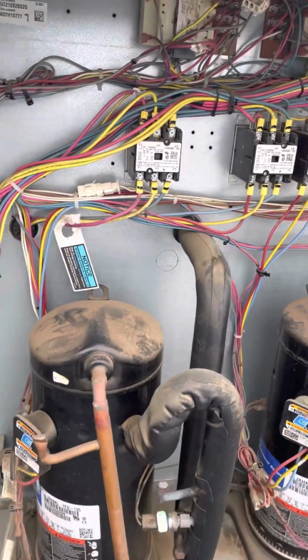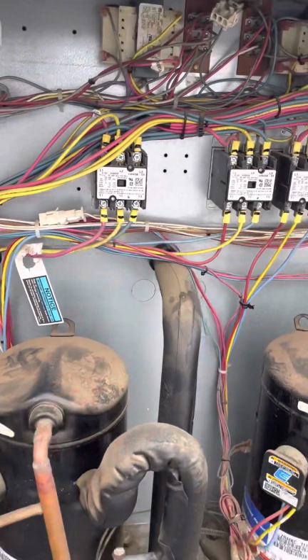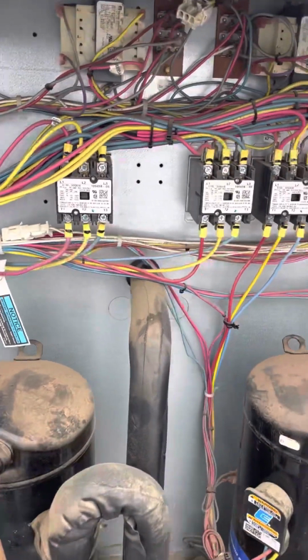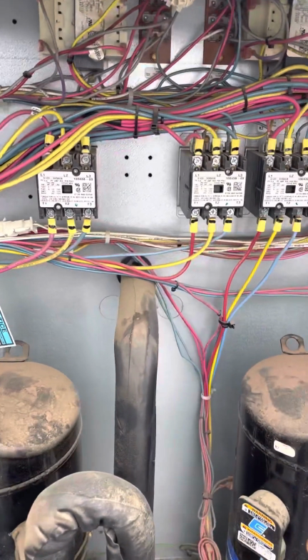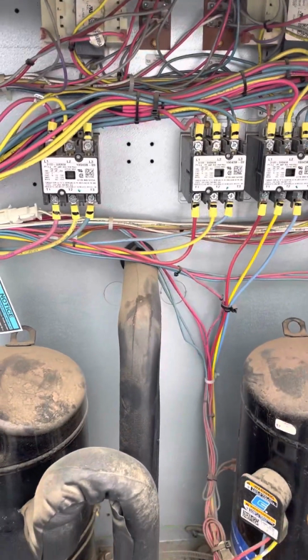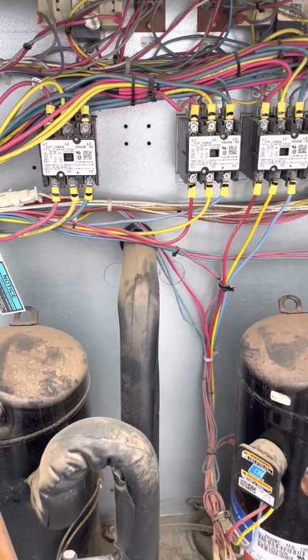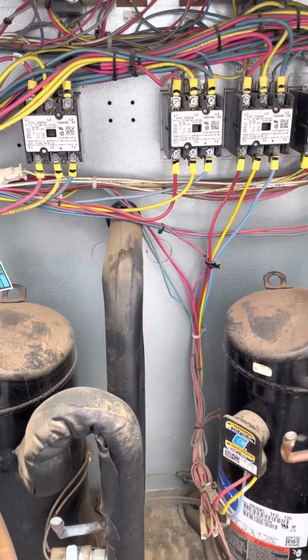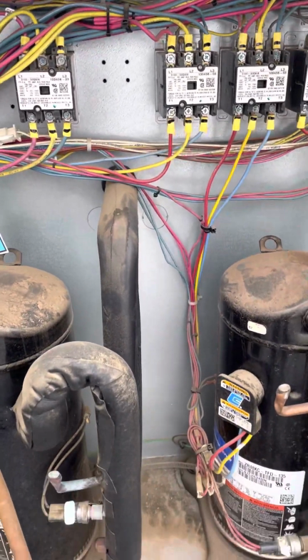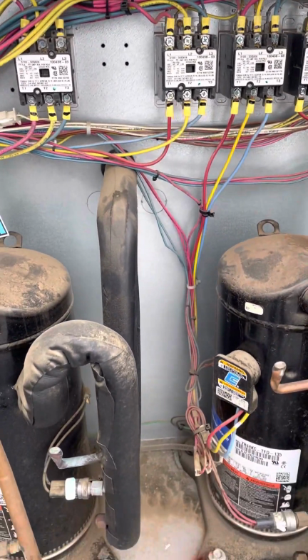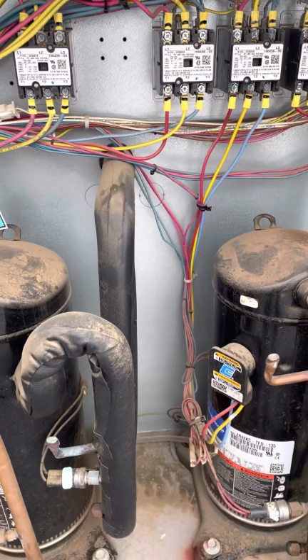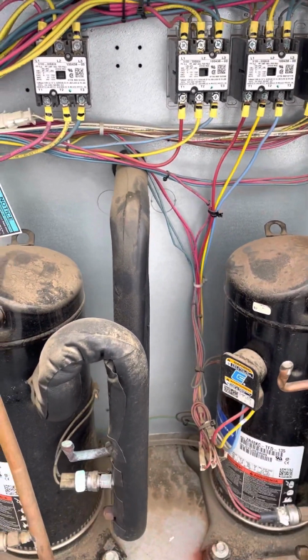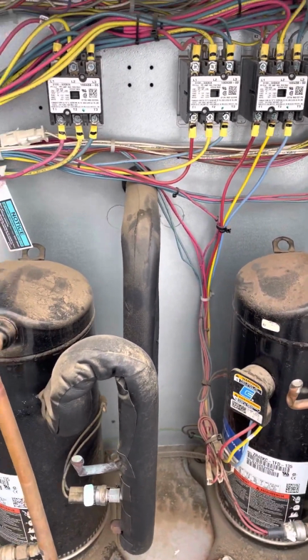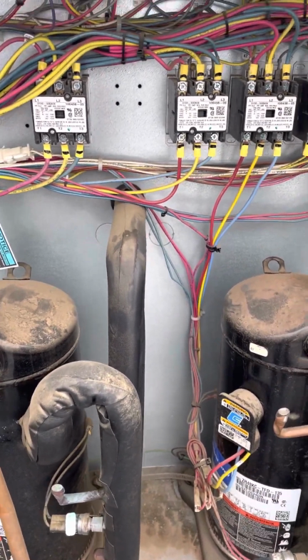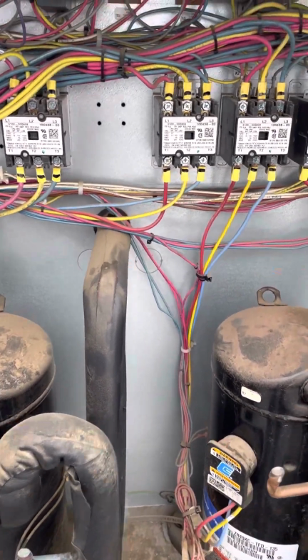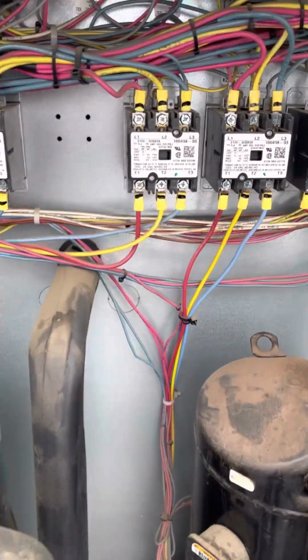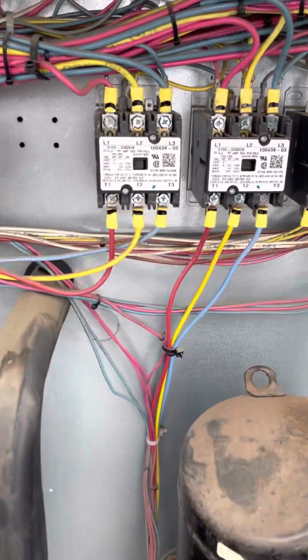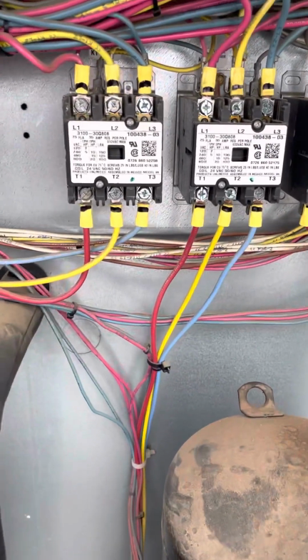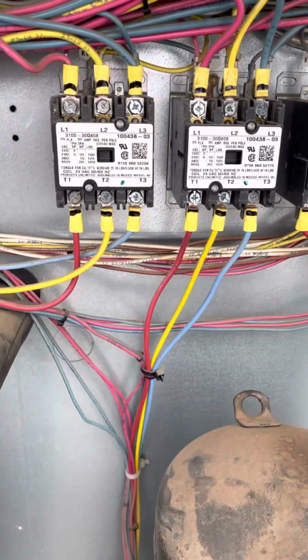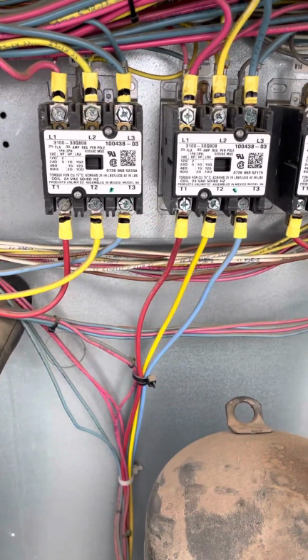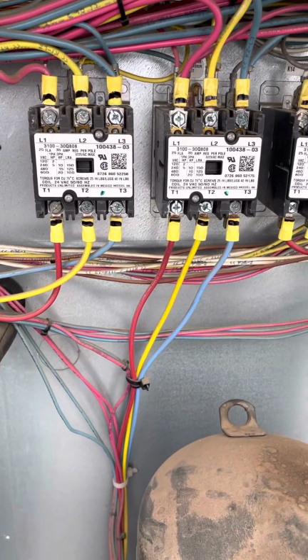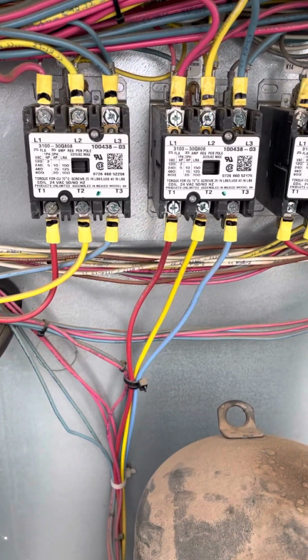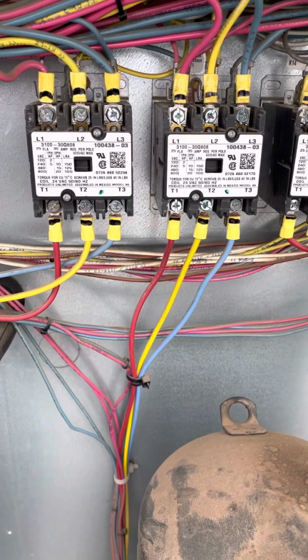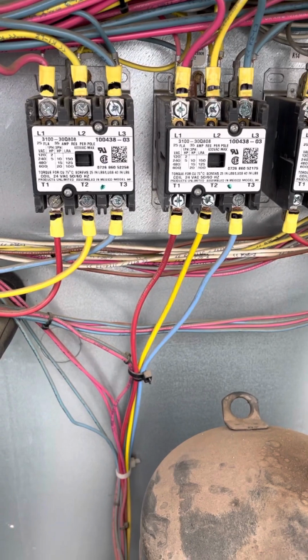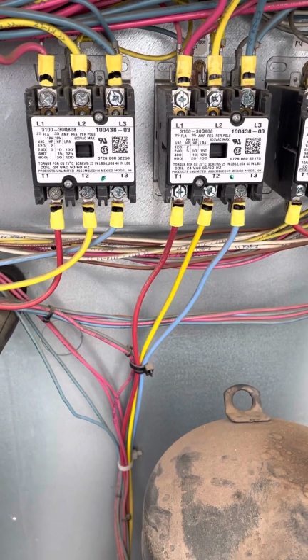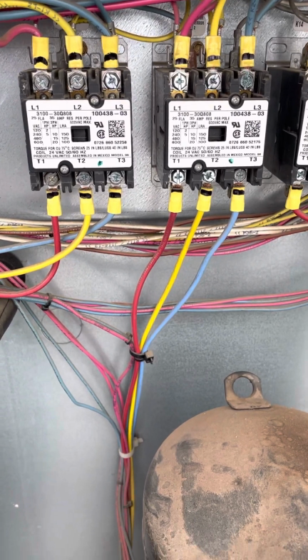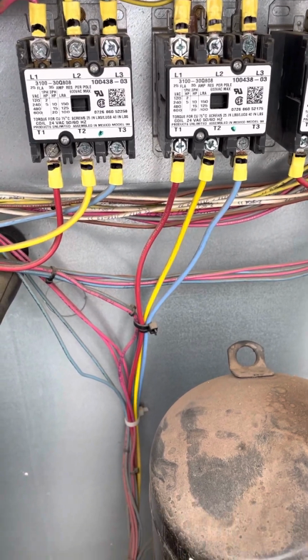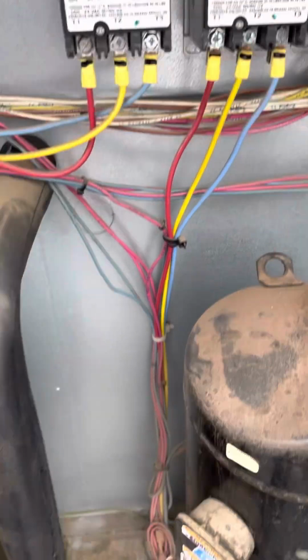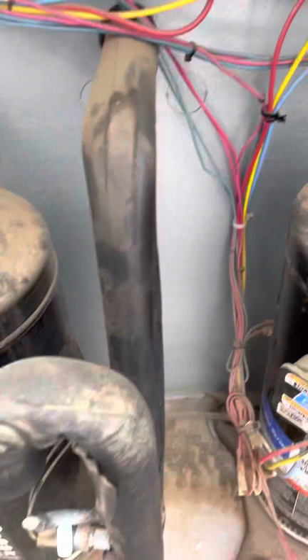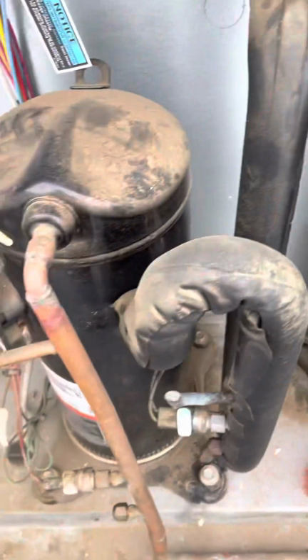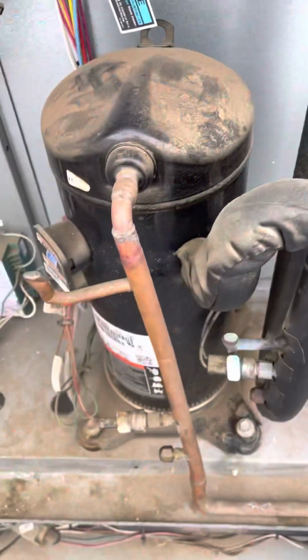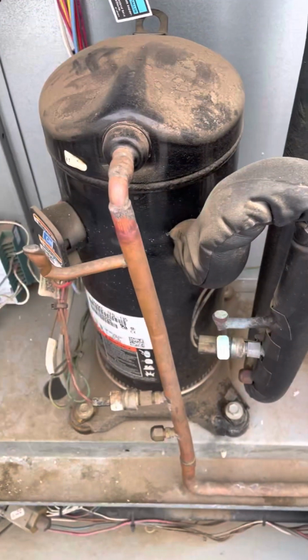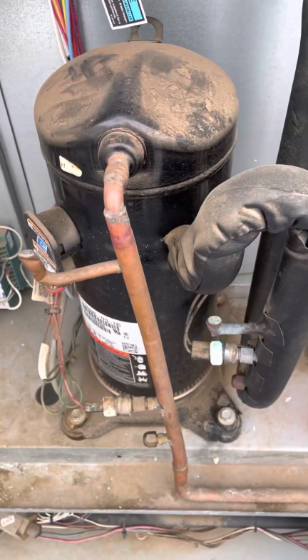So that's our first stage cooling. Both of our compressors on the first stage have kicked in.